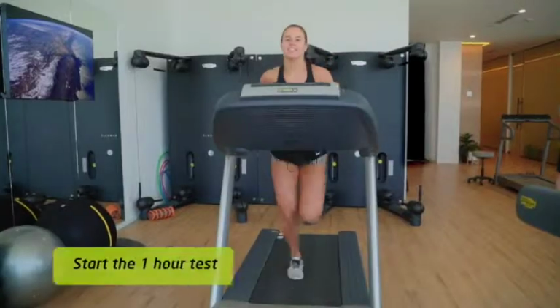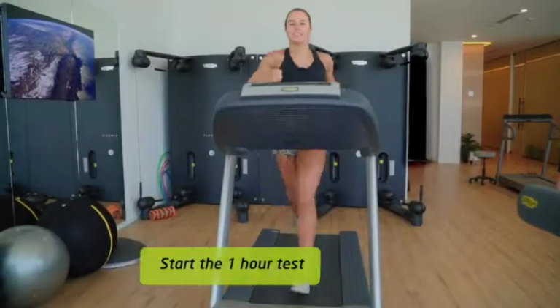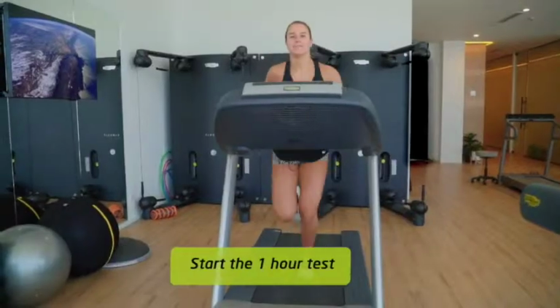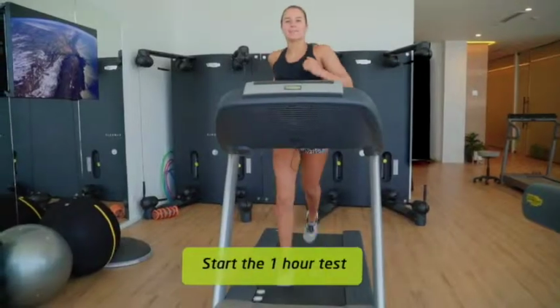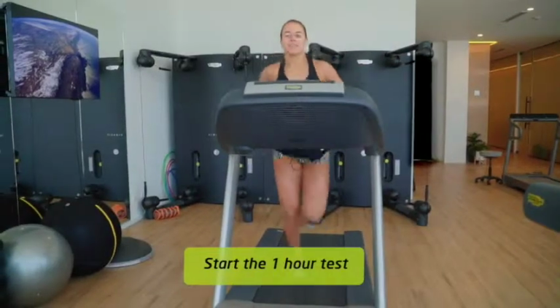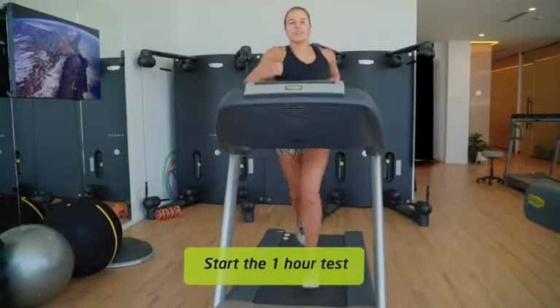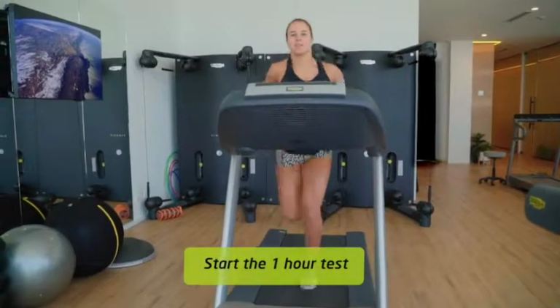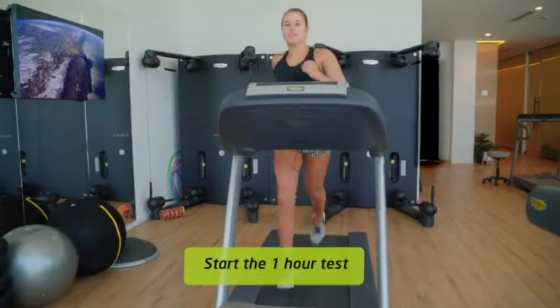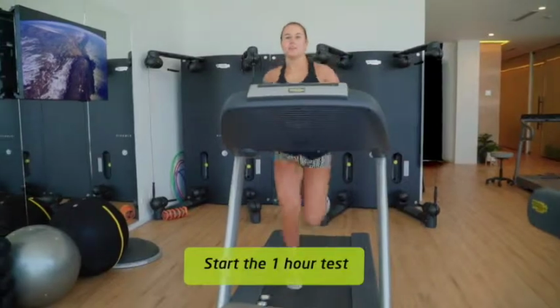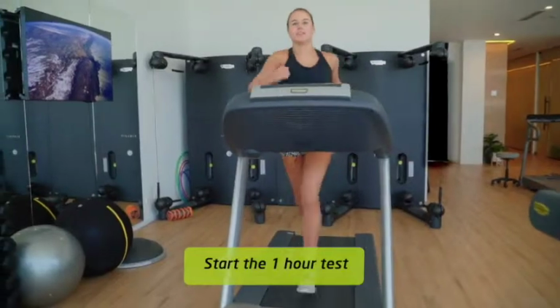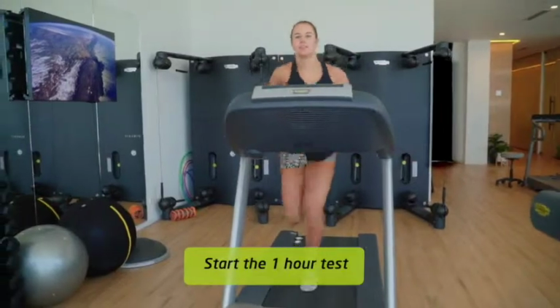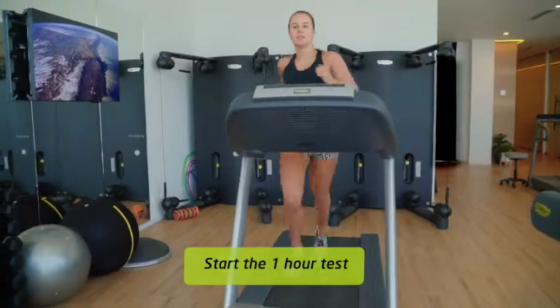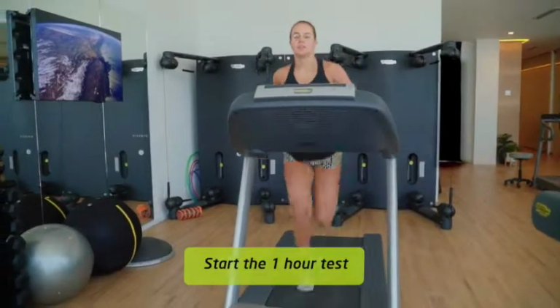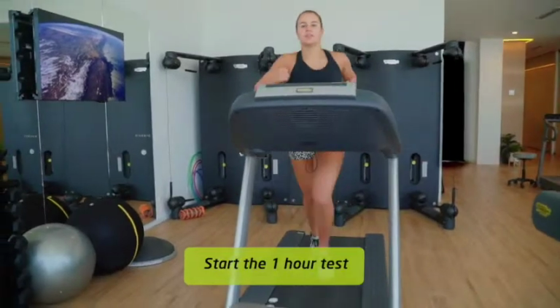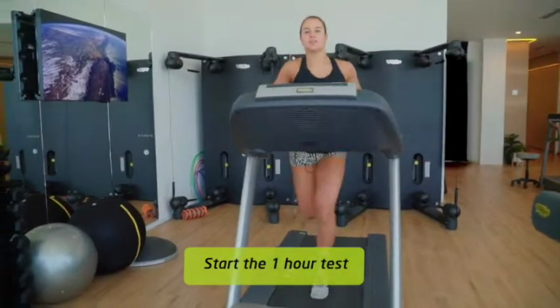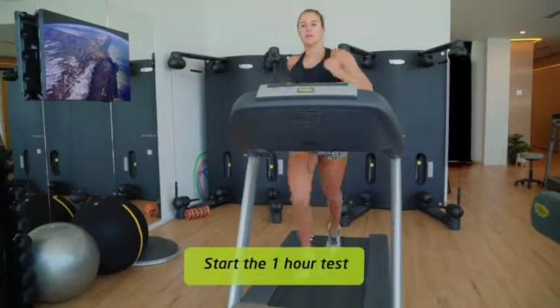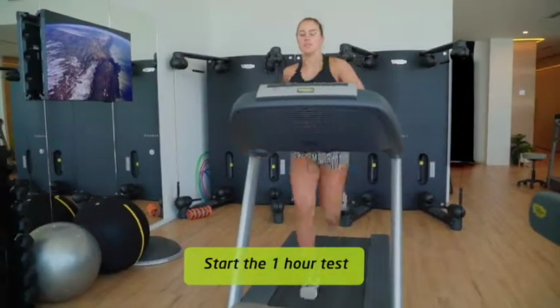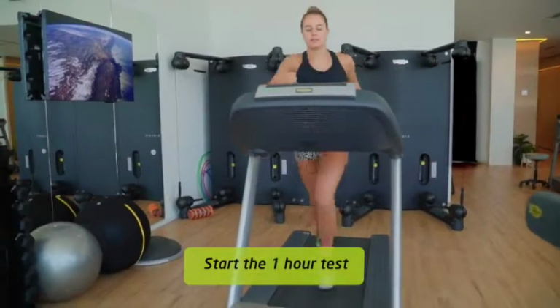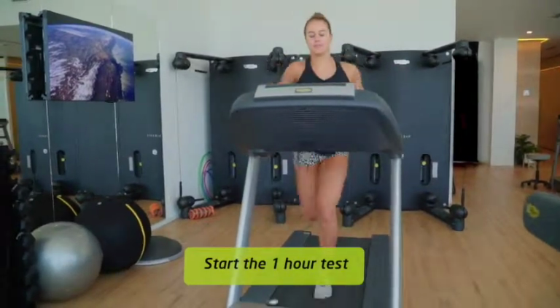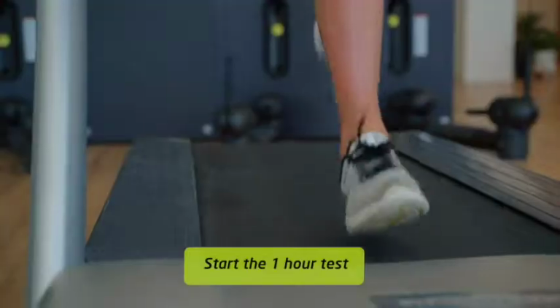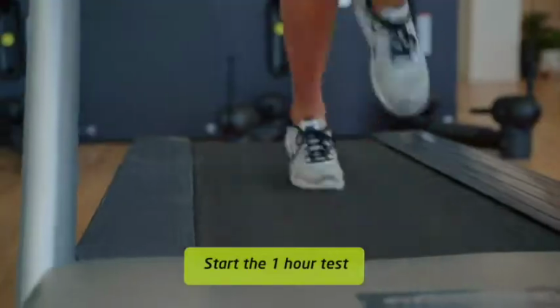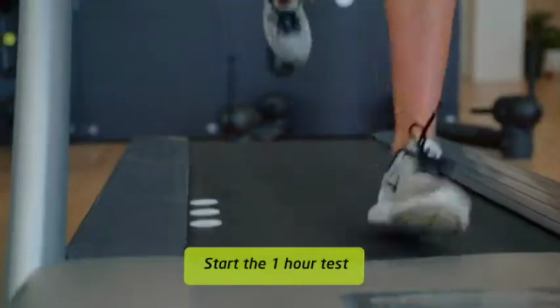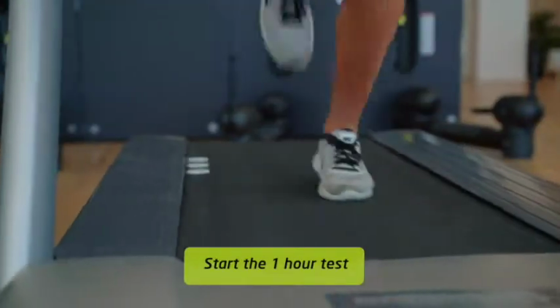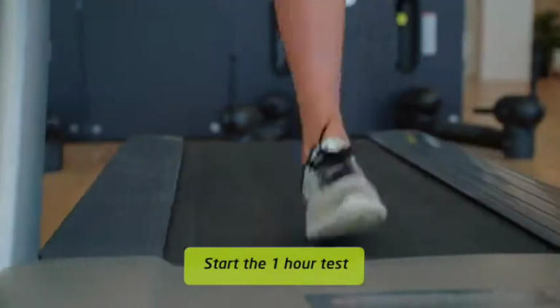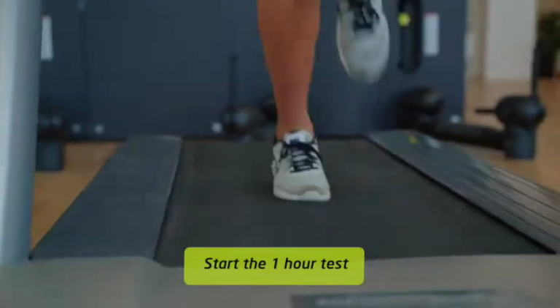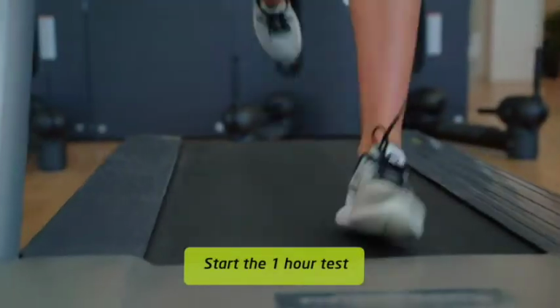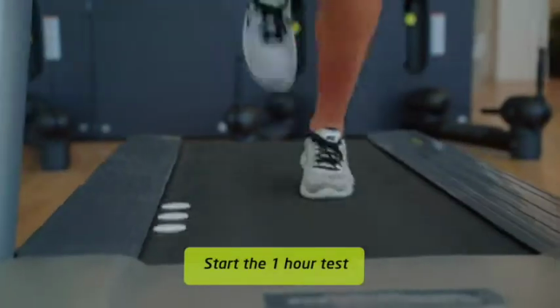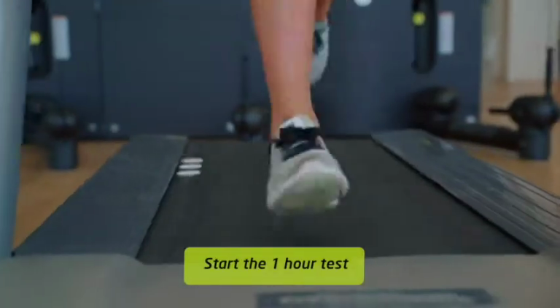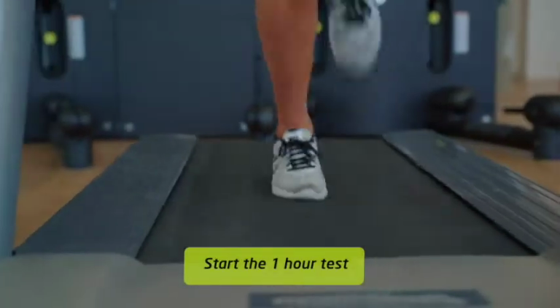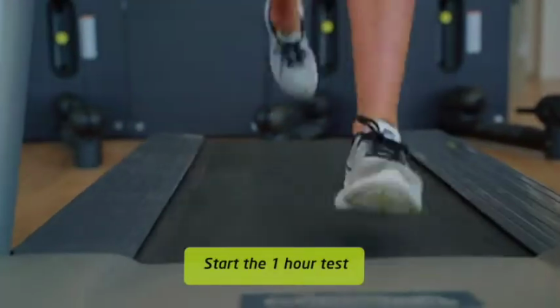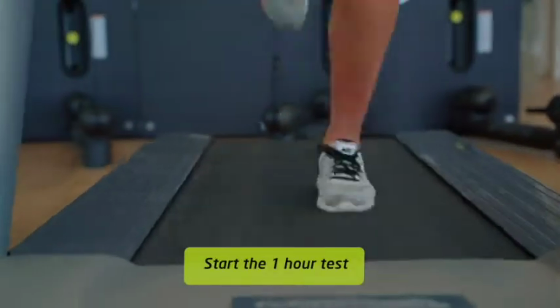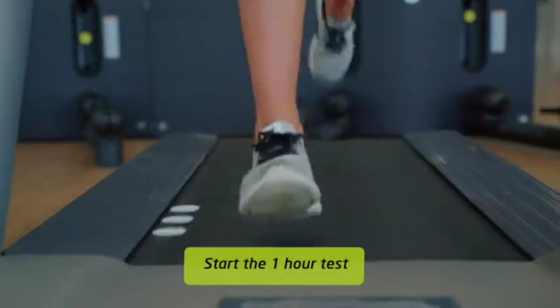Now it's time to start your test. This isn't an easy test but it will be well worth it.